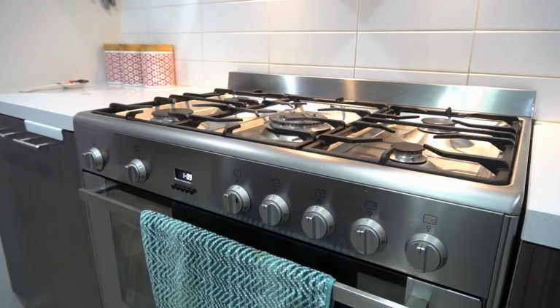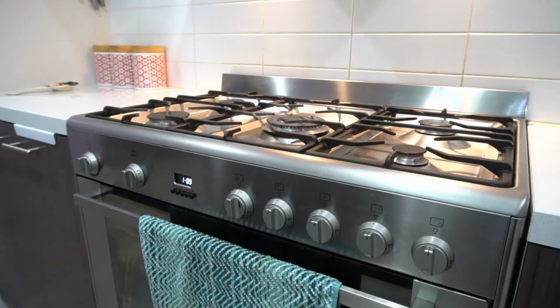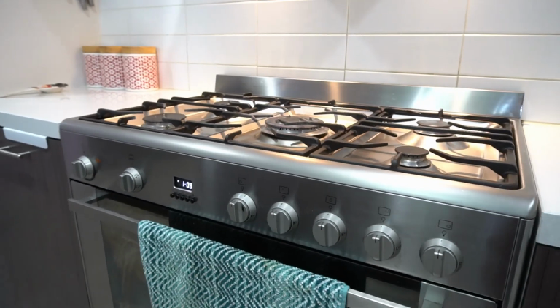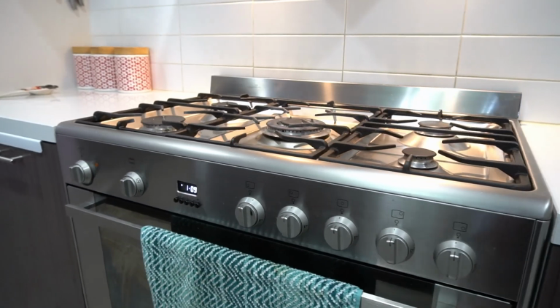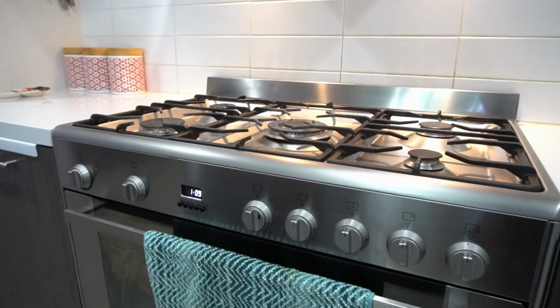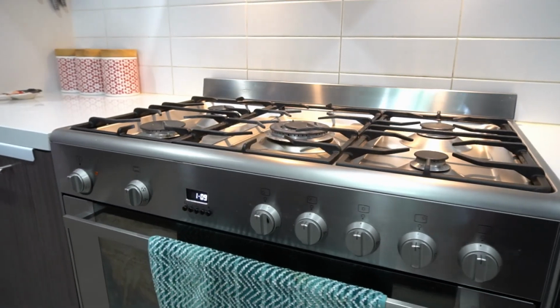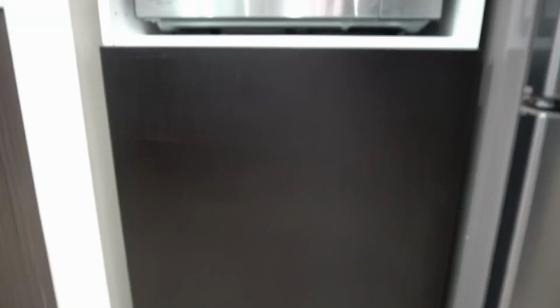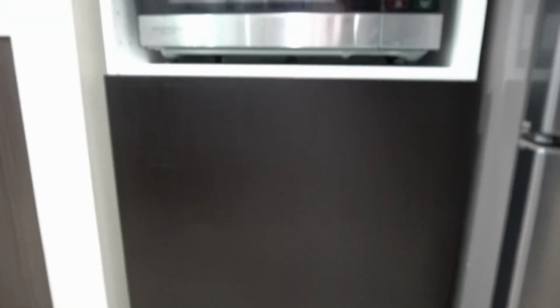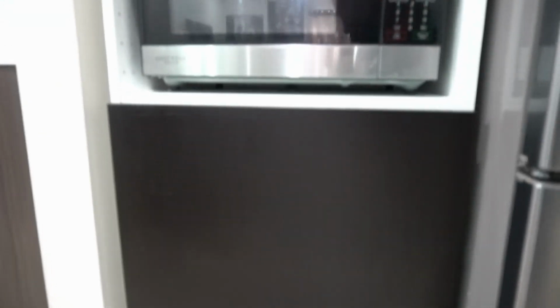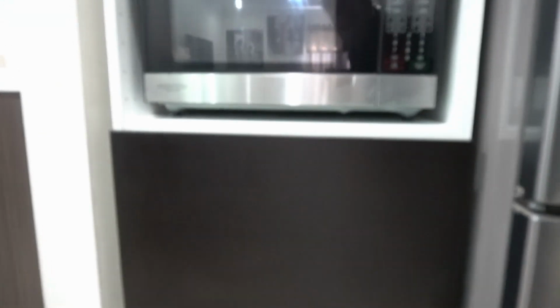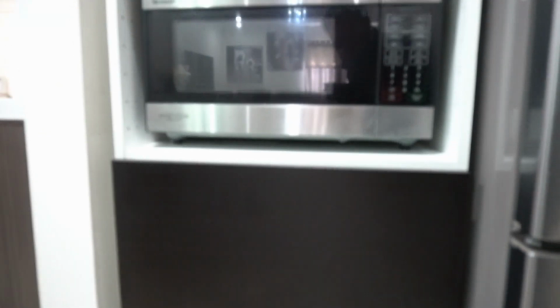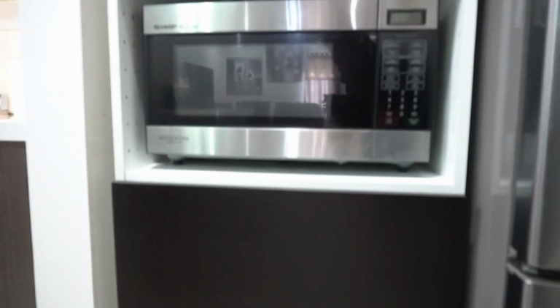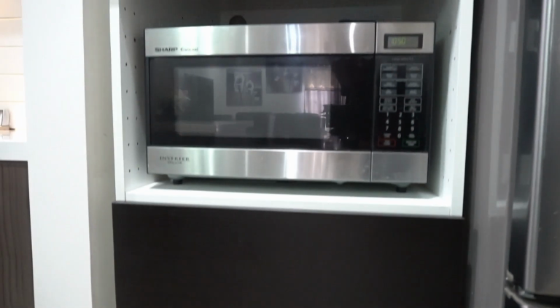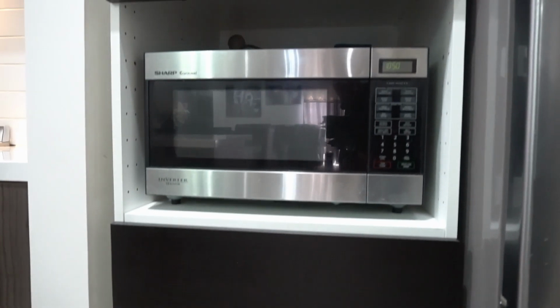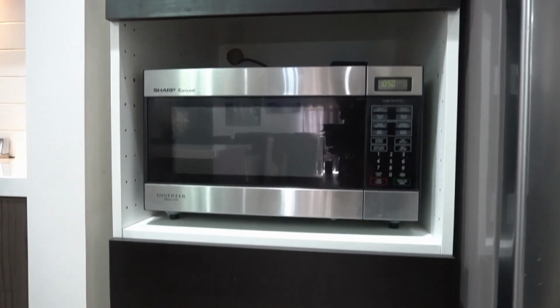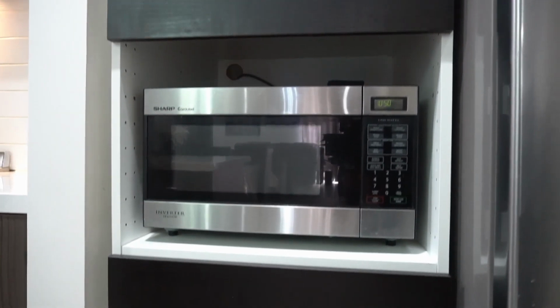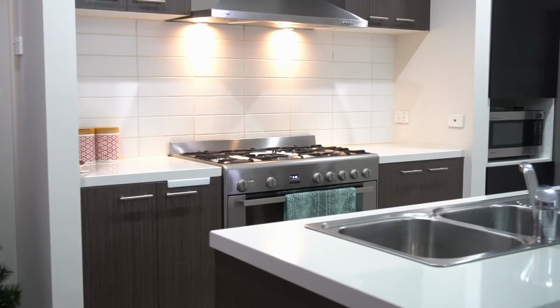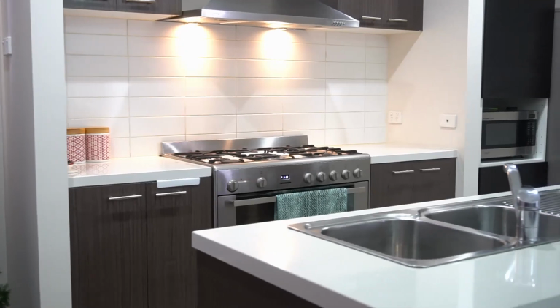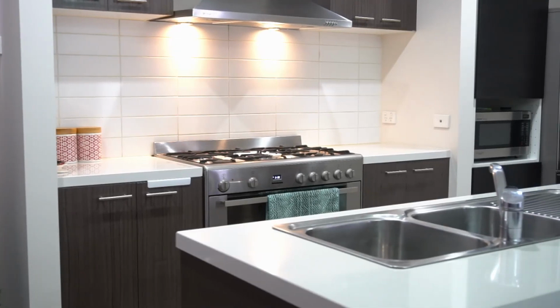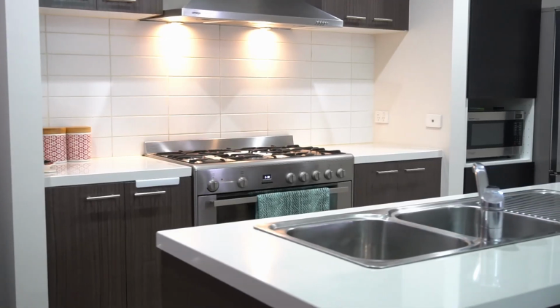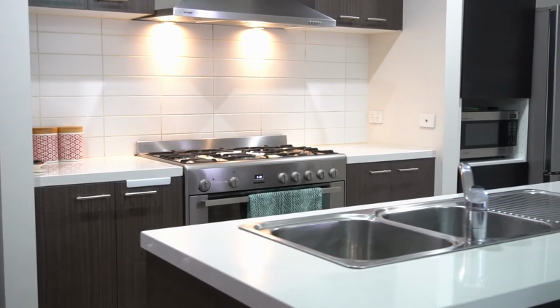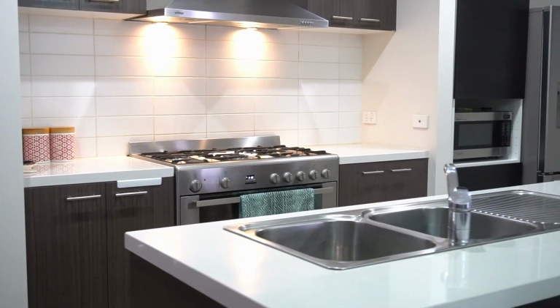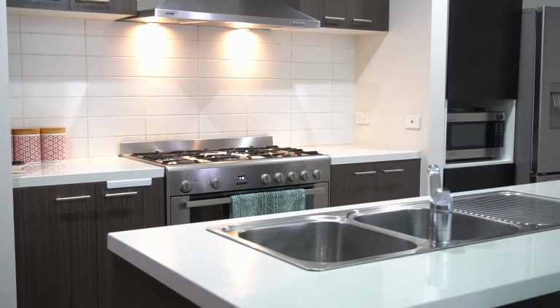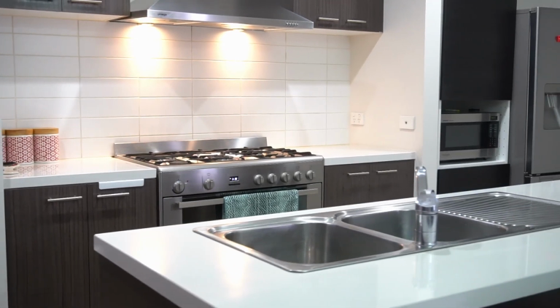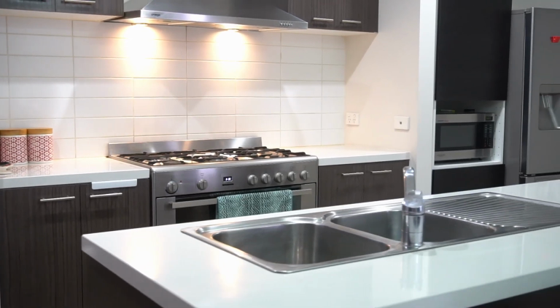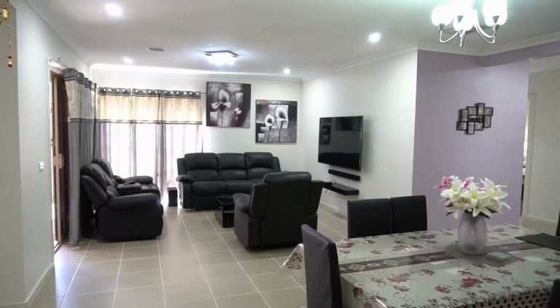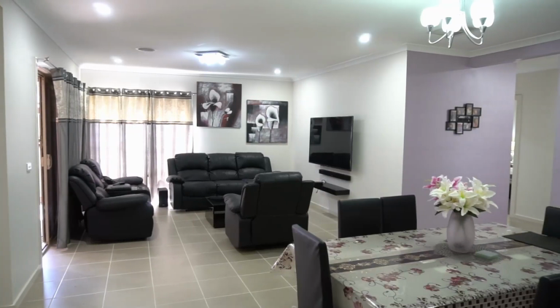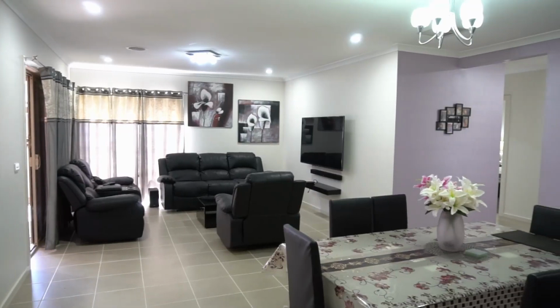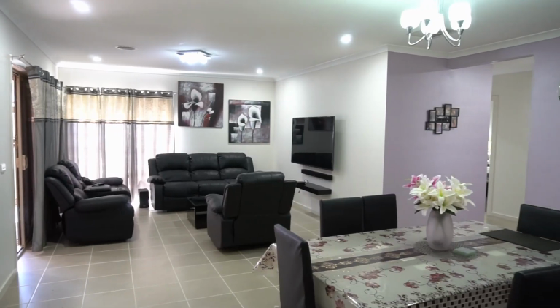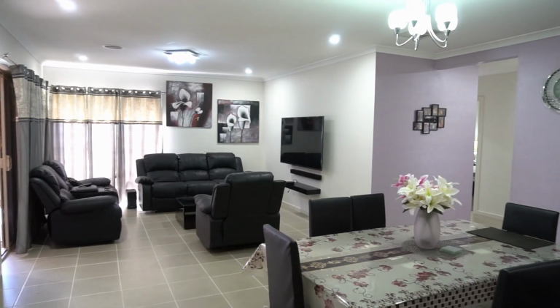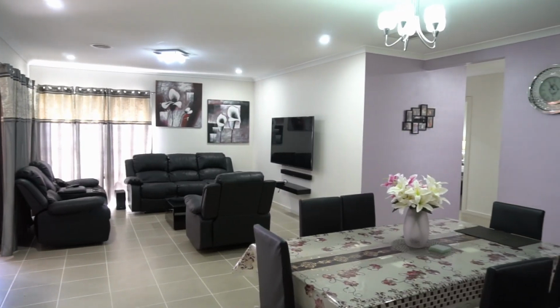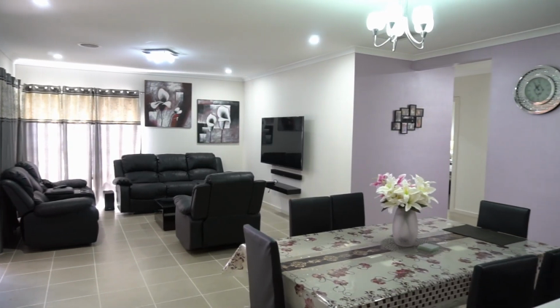This beautiful kitchen comes with stainless steel appliances and plenty of storage area, and it also overlooks the family and dining area.